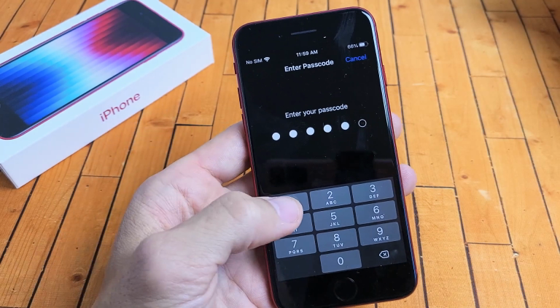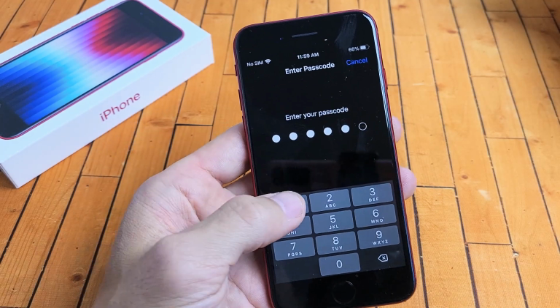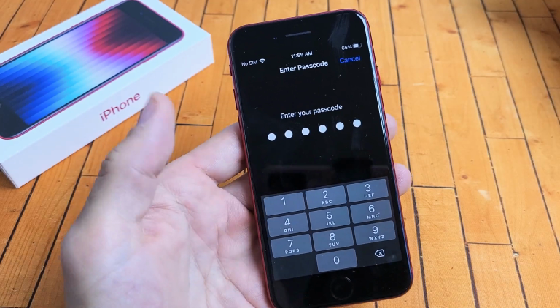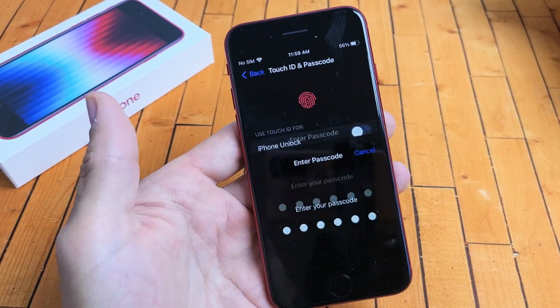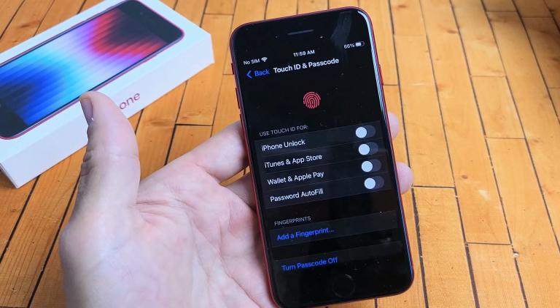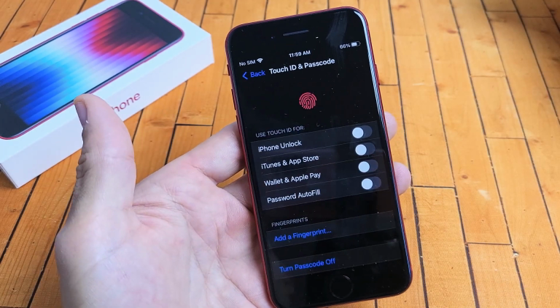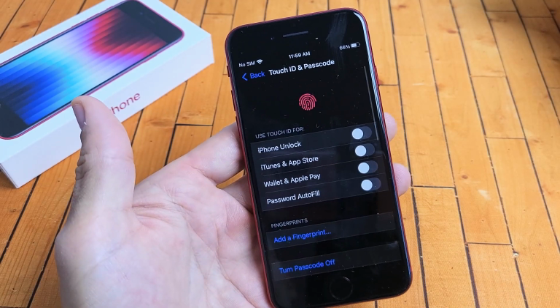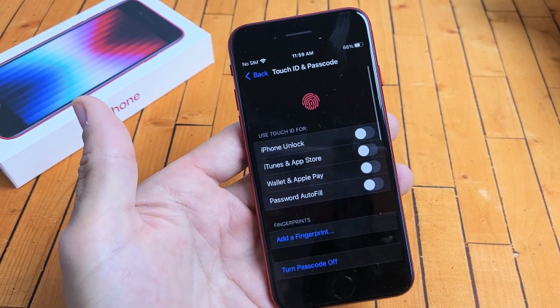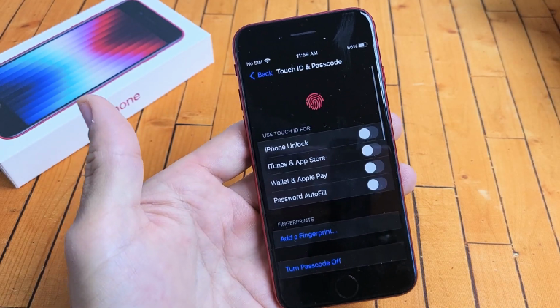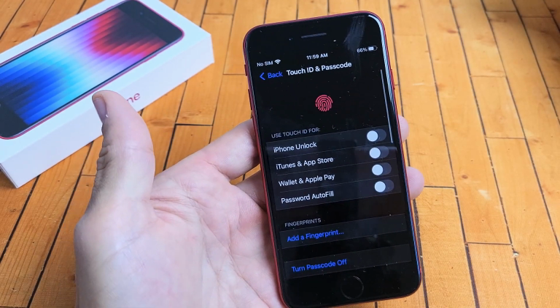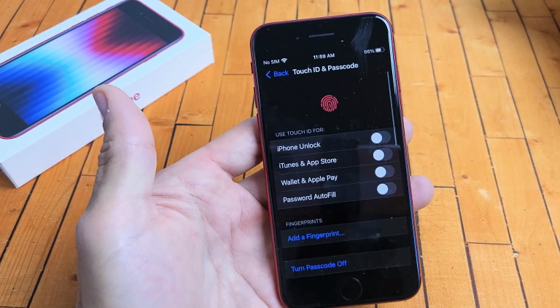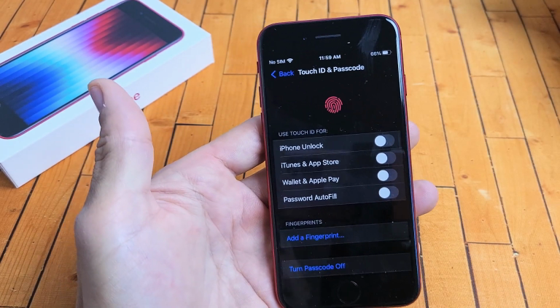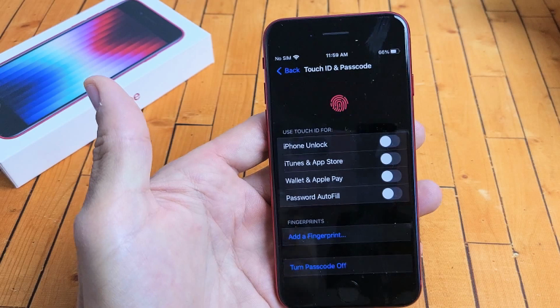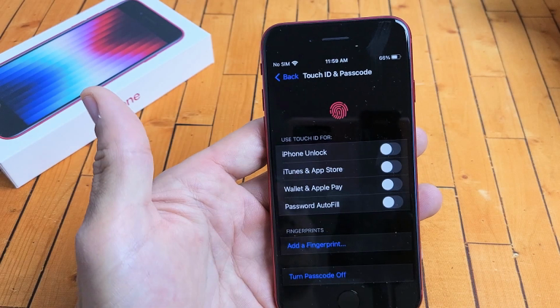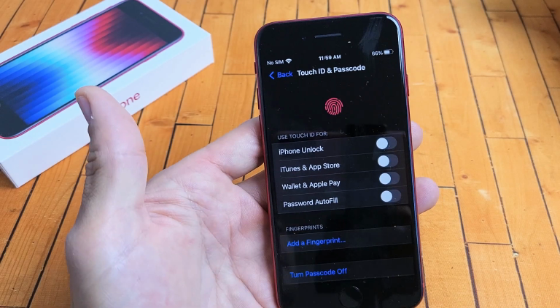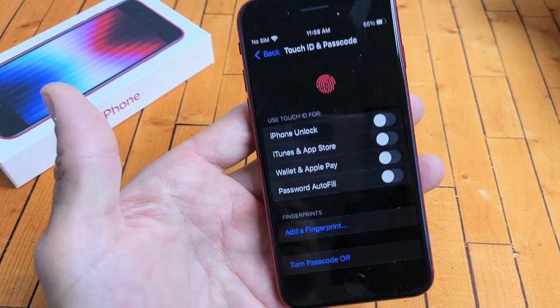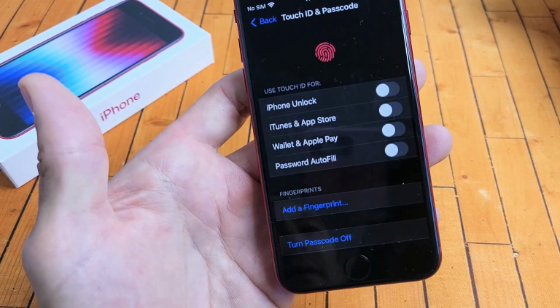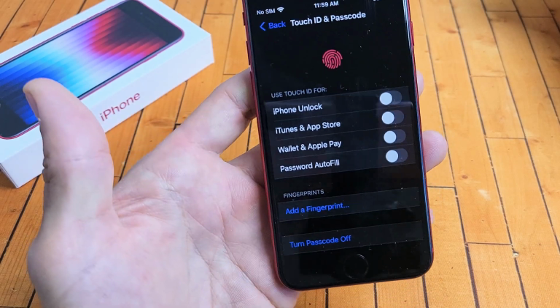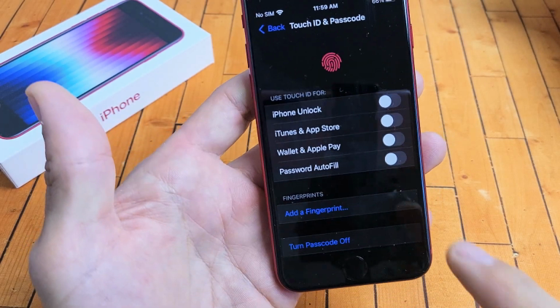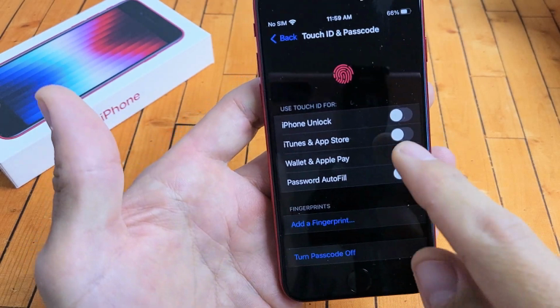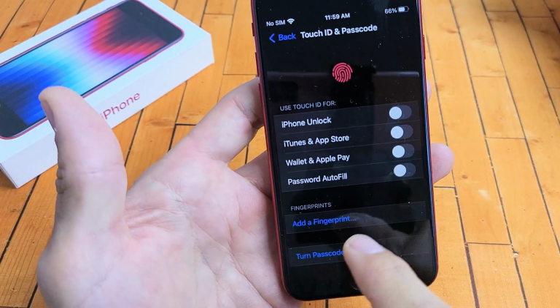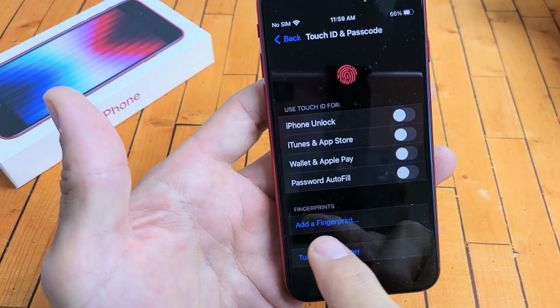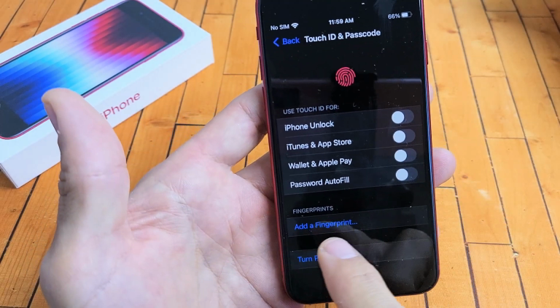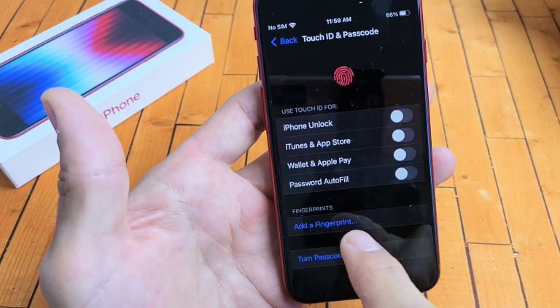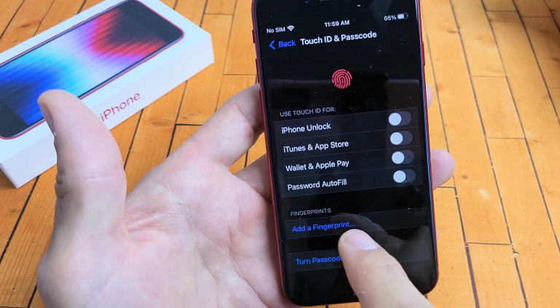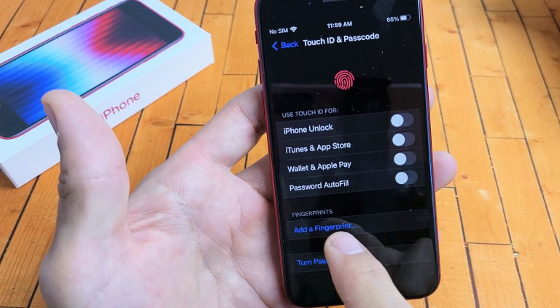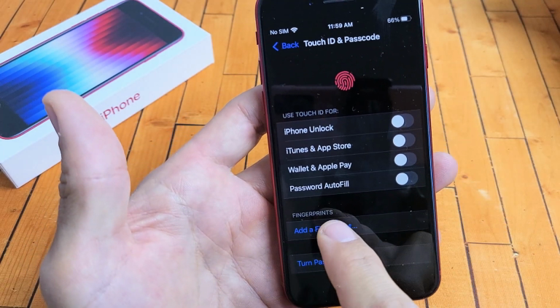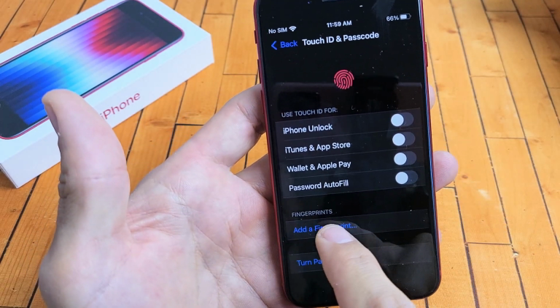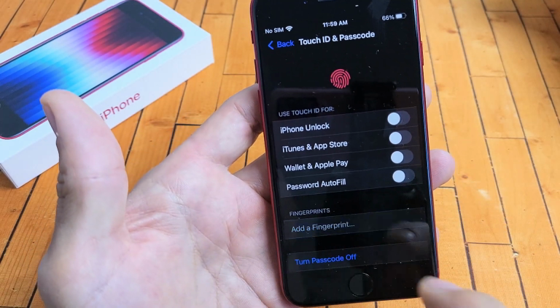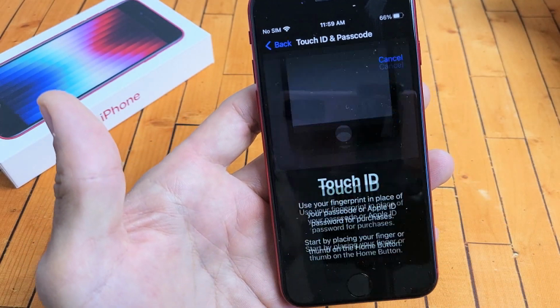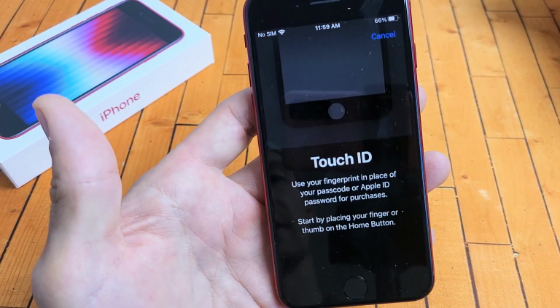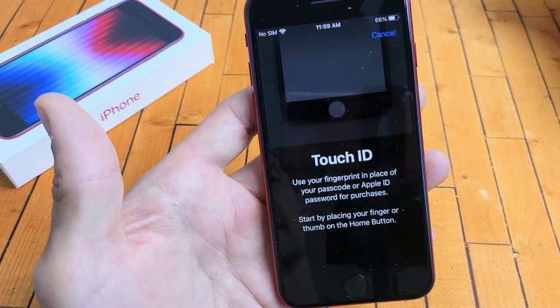After you put your passcode in, tap down here where it says Add Fingerprint. Let's tap on that right there.